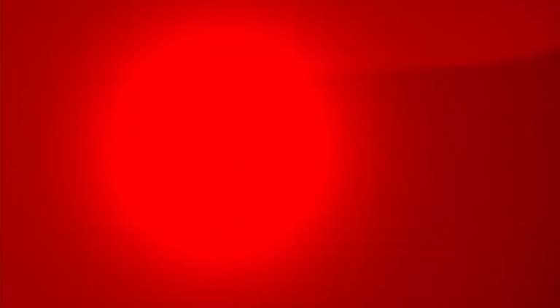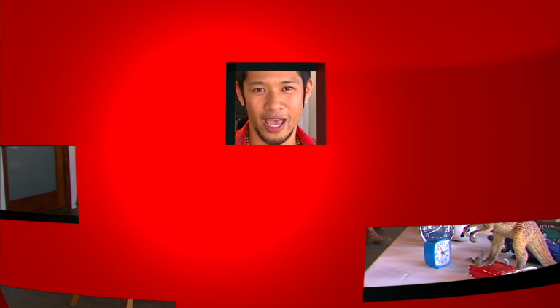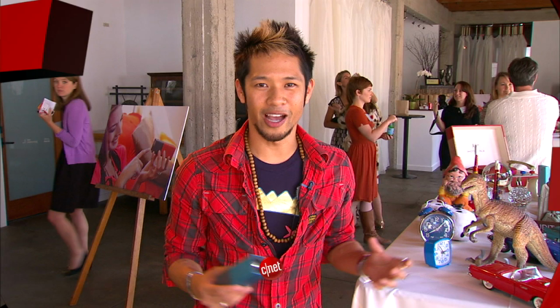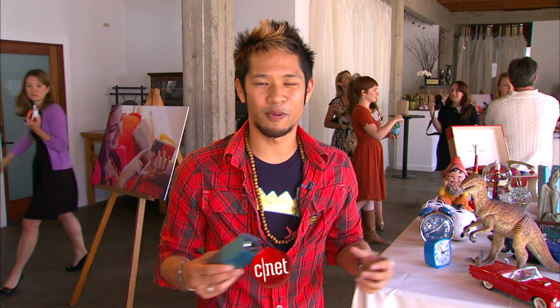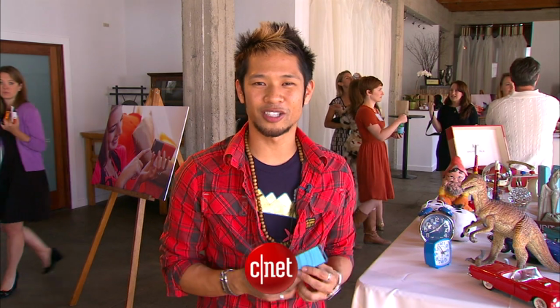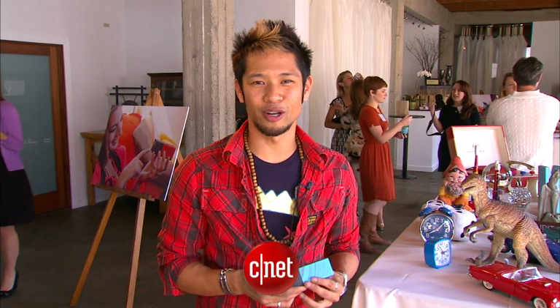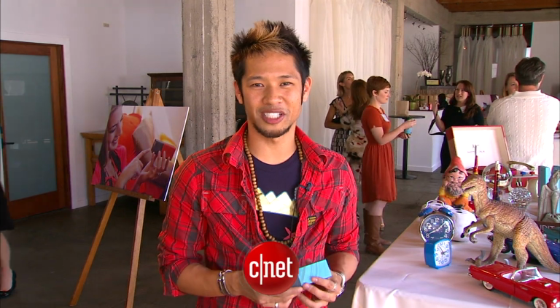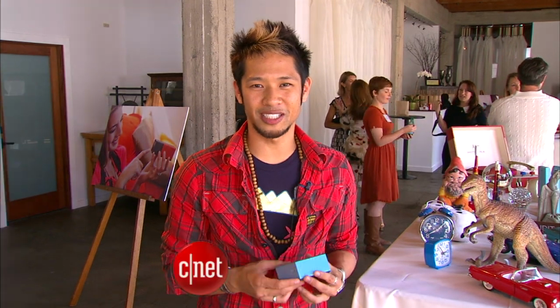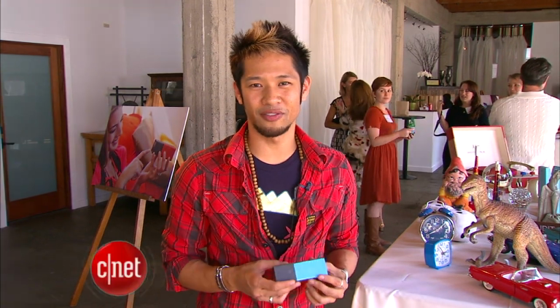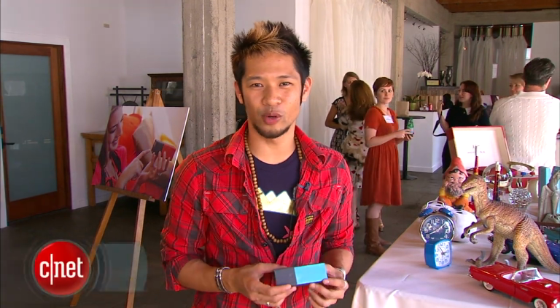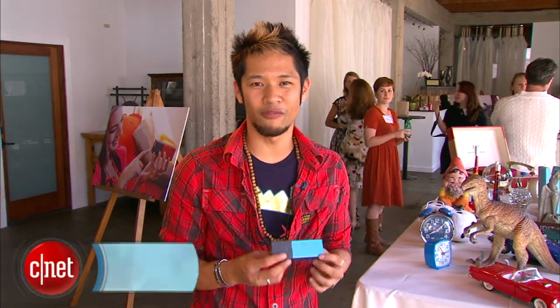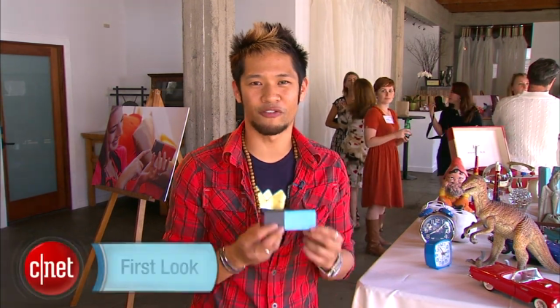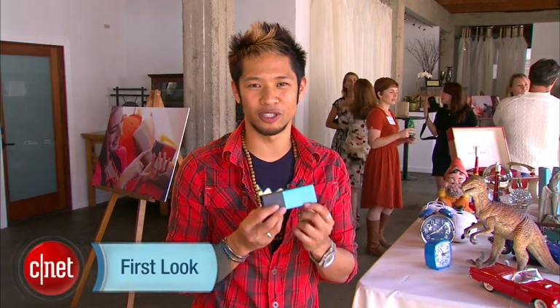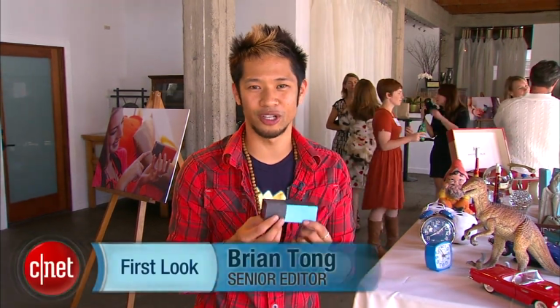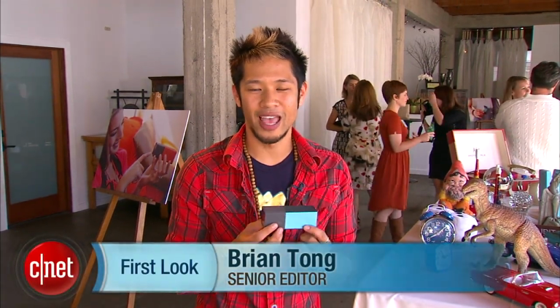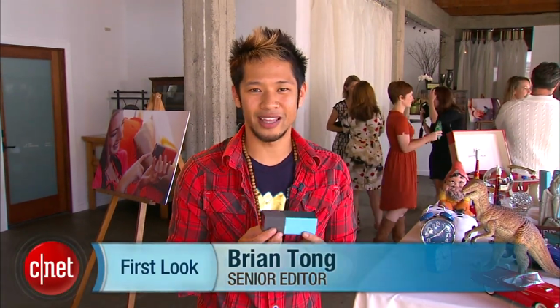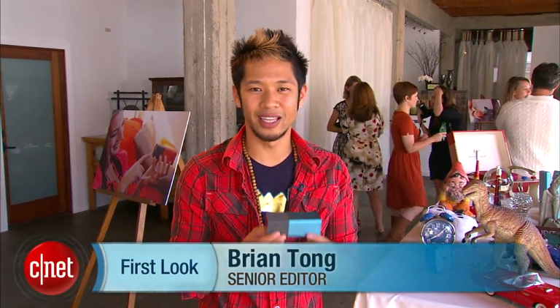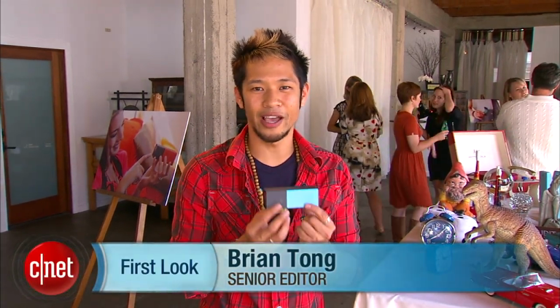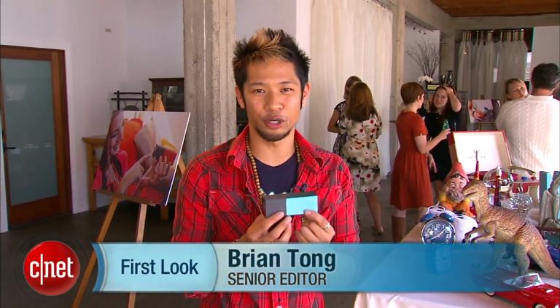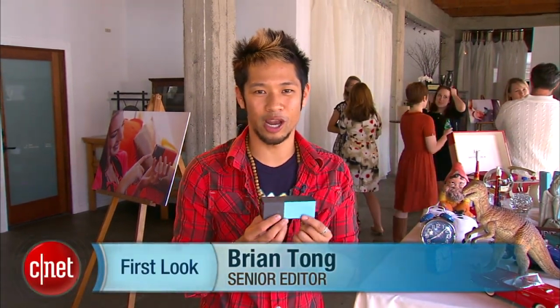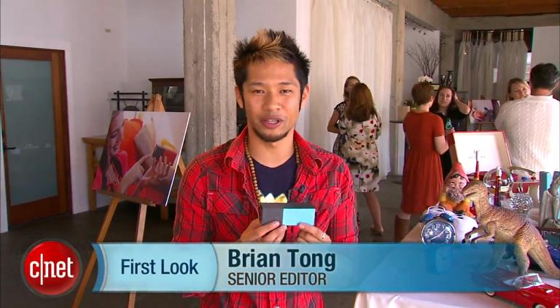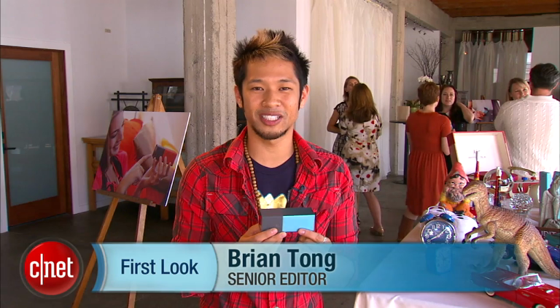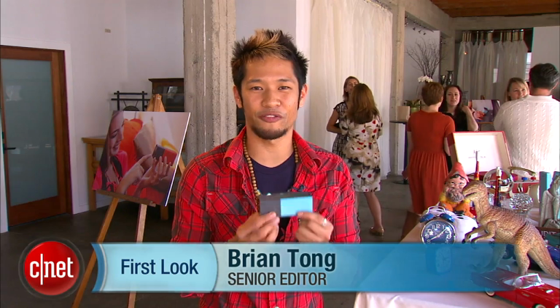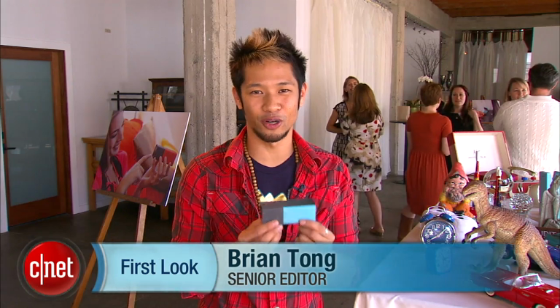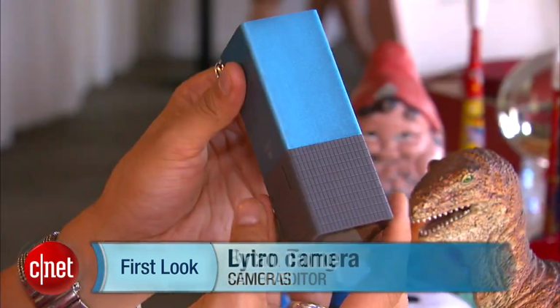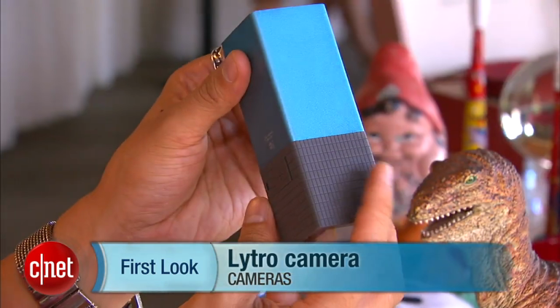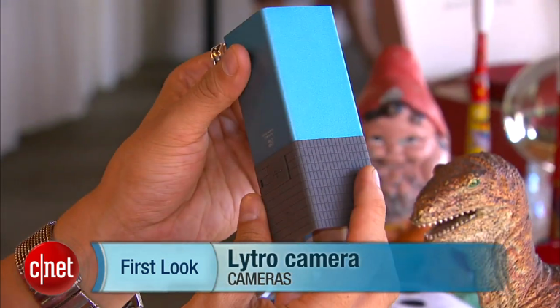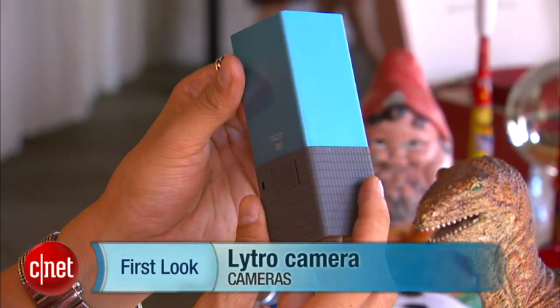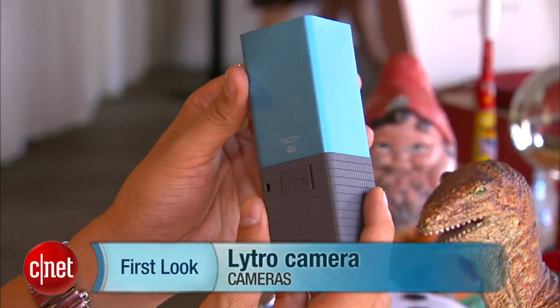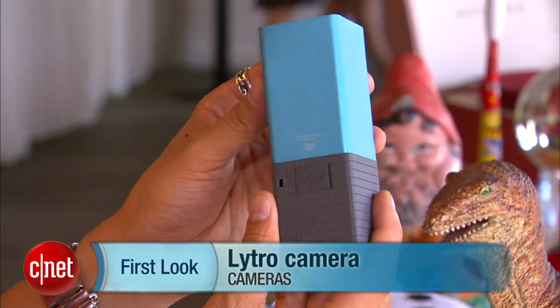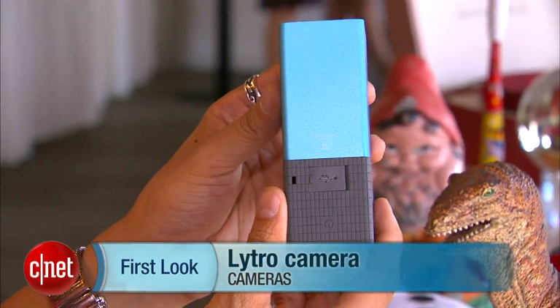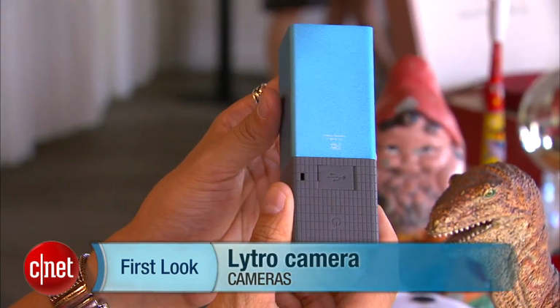Hey guys, Brian Tong here with CNET TV and we have a first look at the Lytro camera. This is the first ever light field camera.